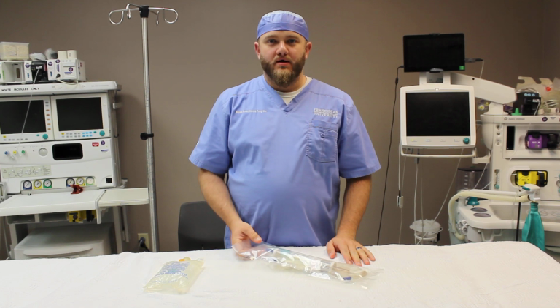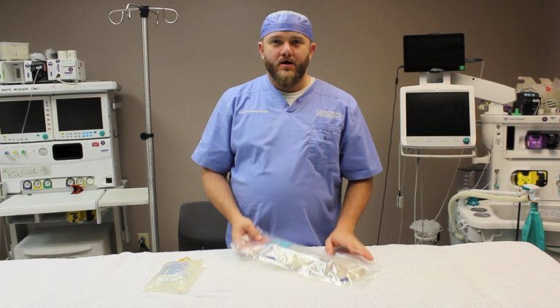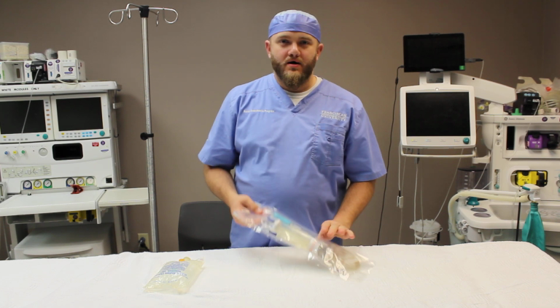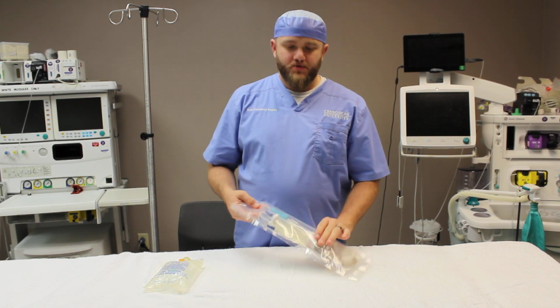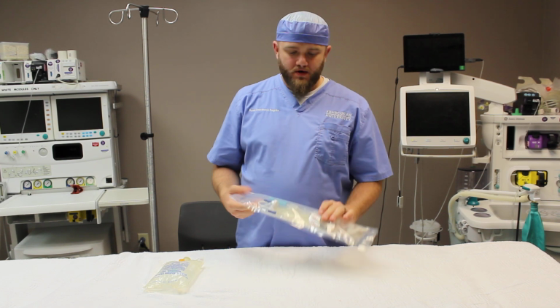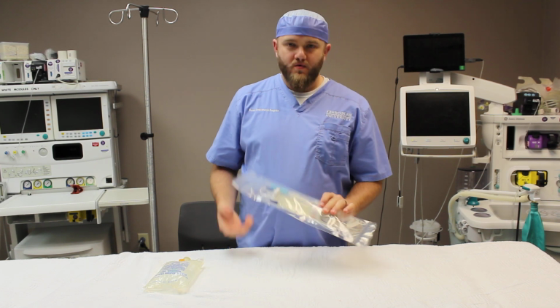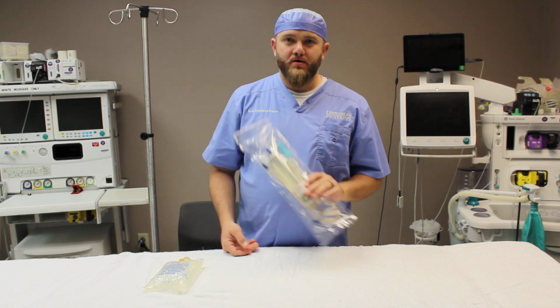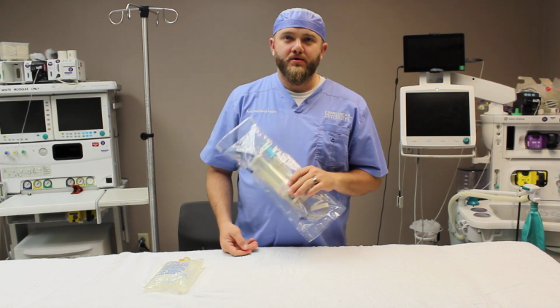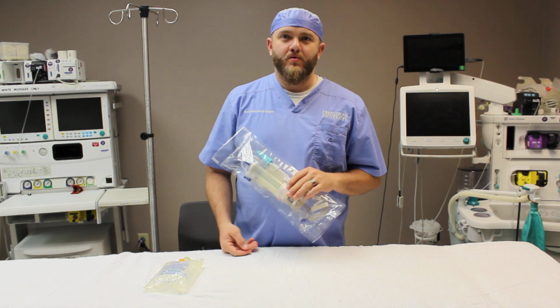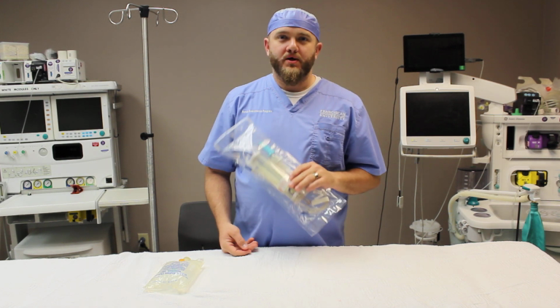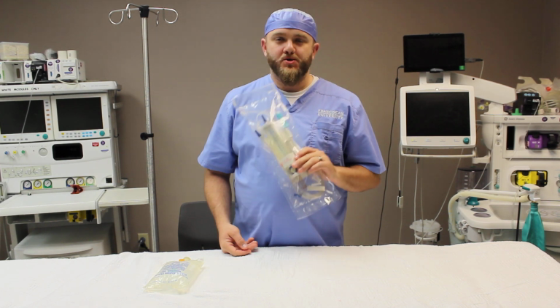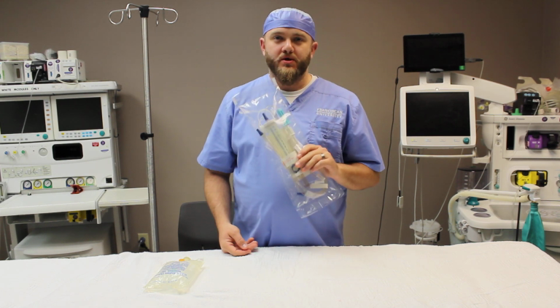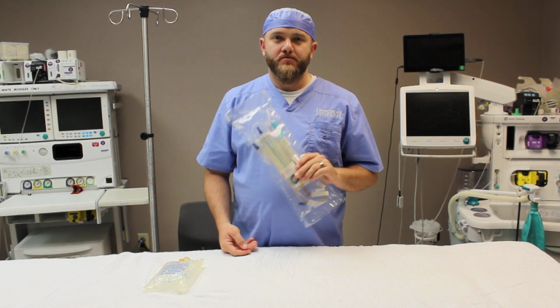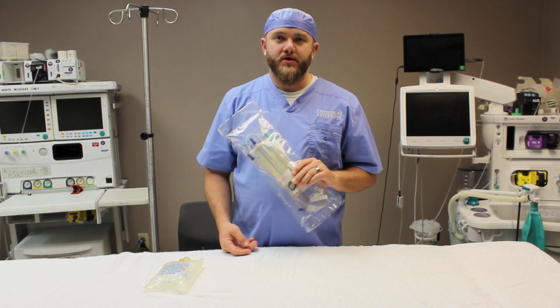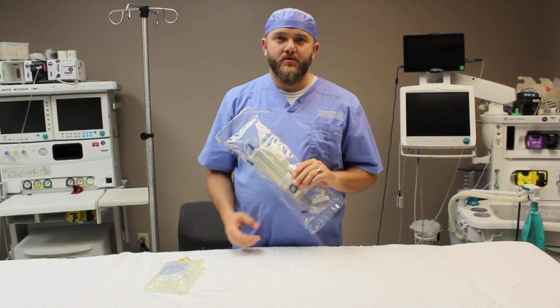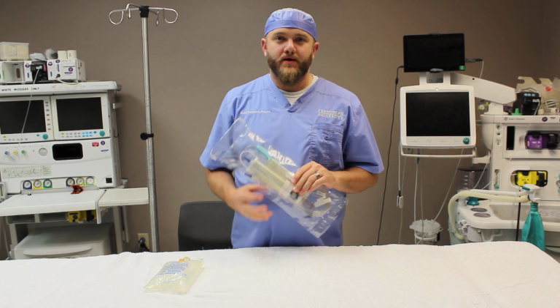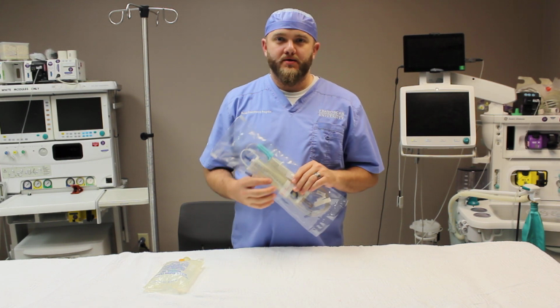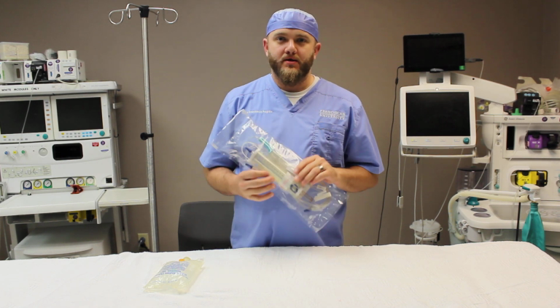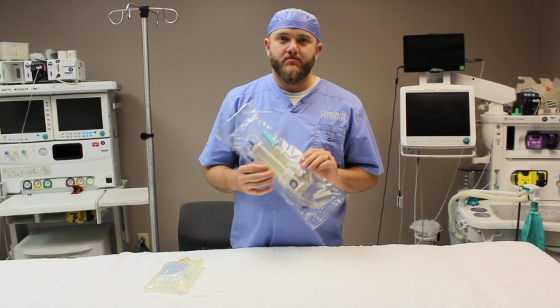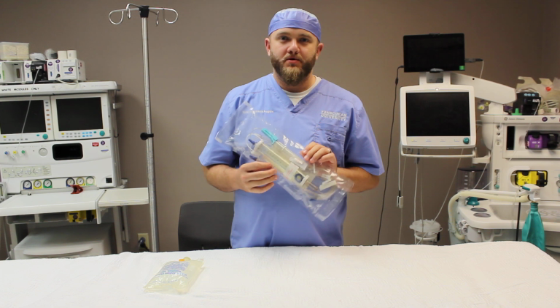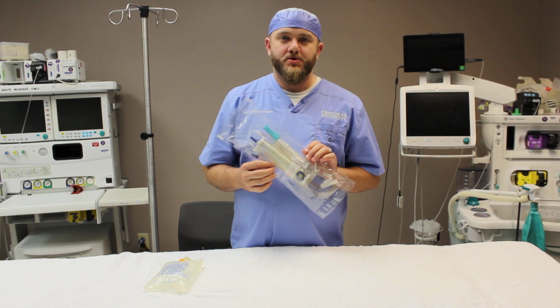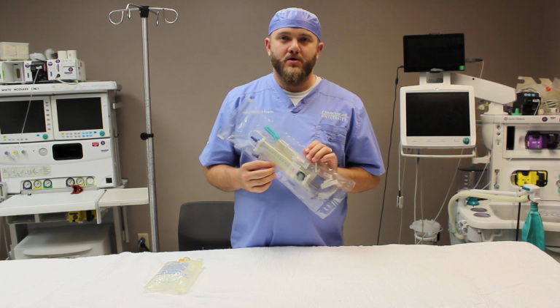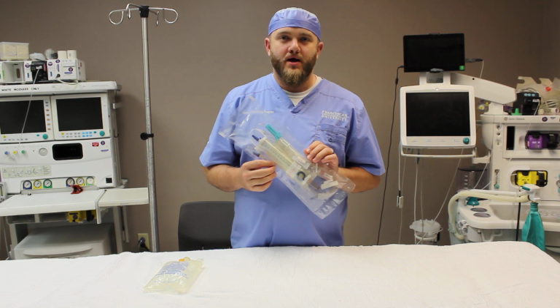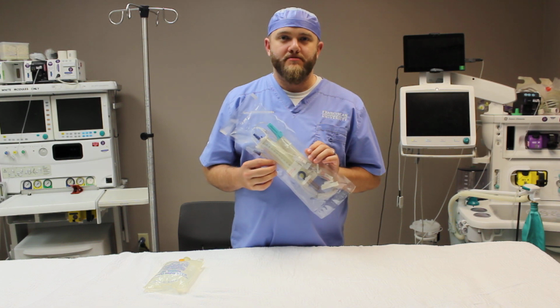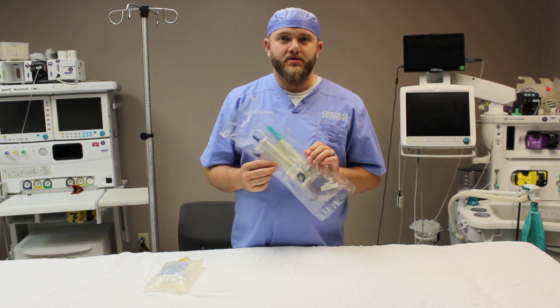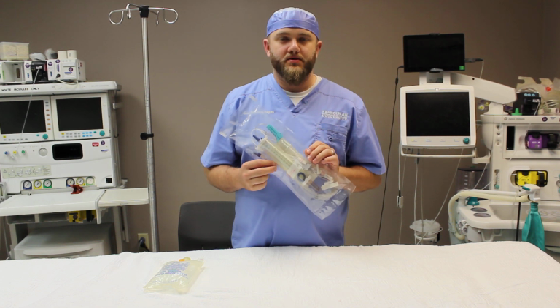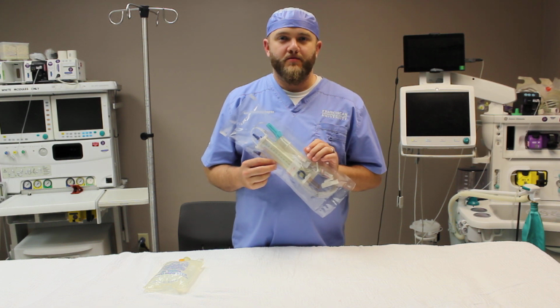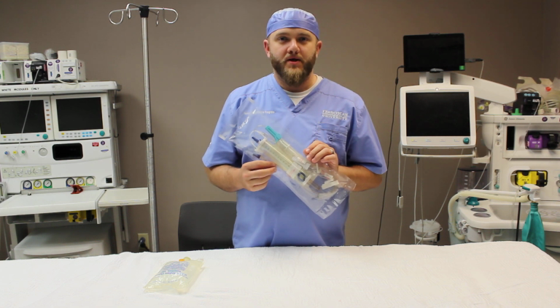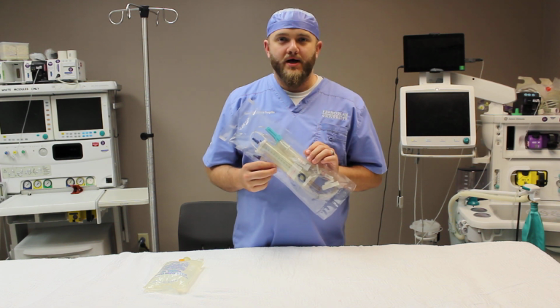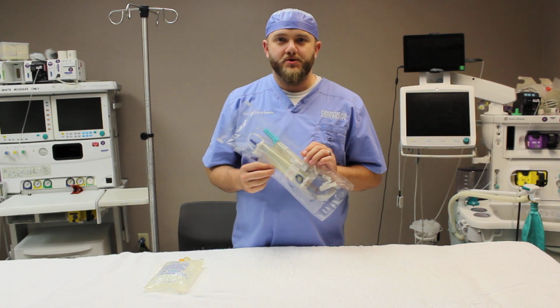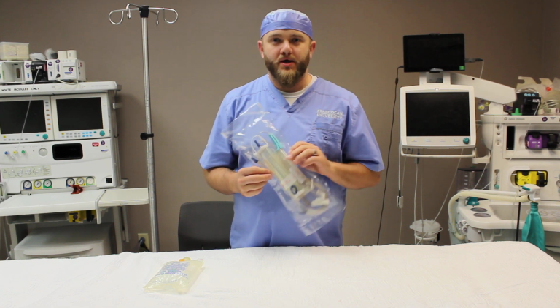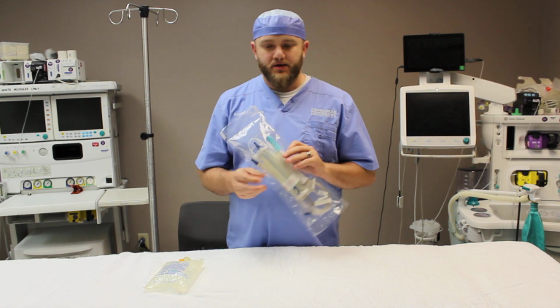Hi, I'm Trey Warren and this is a quick introduction video of how to set up a buretrol IV system for pediatric cases.